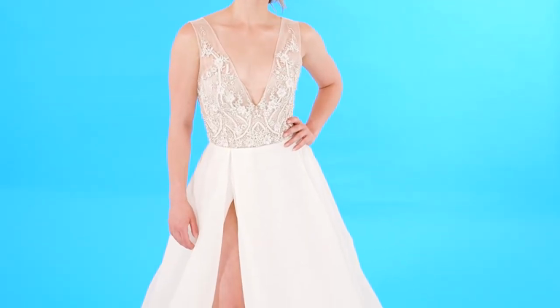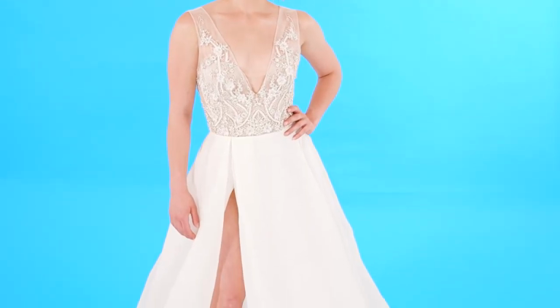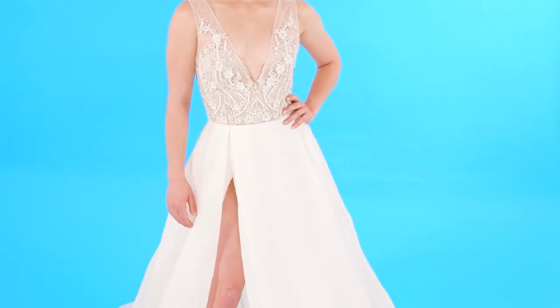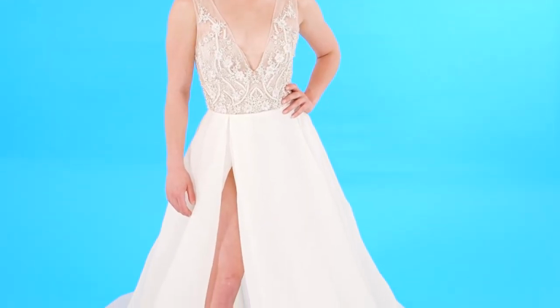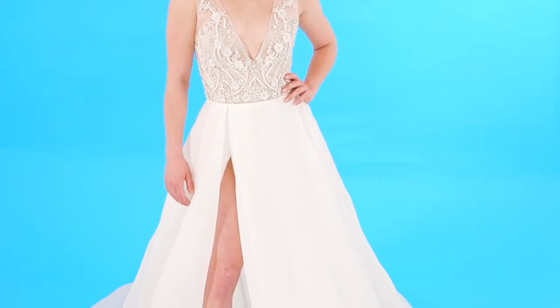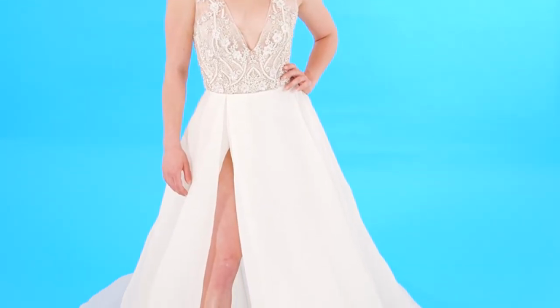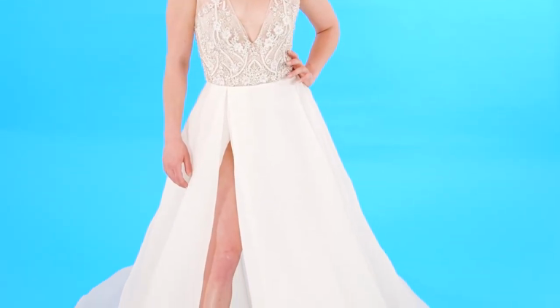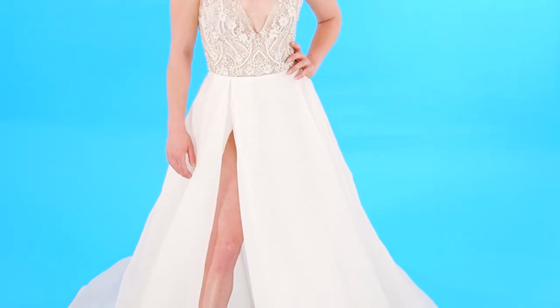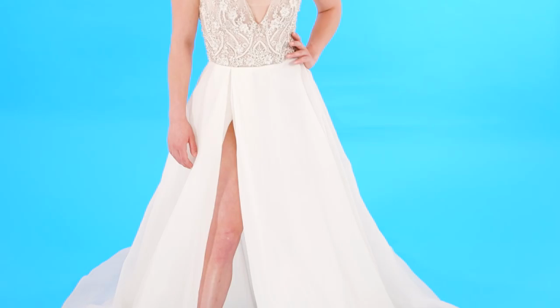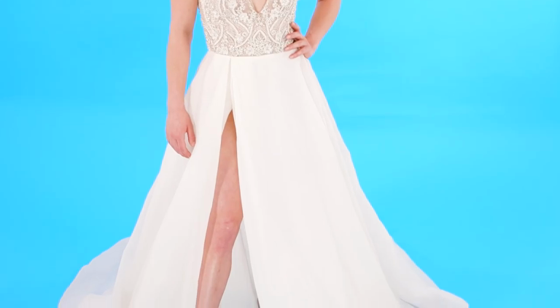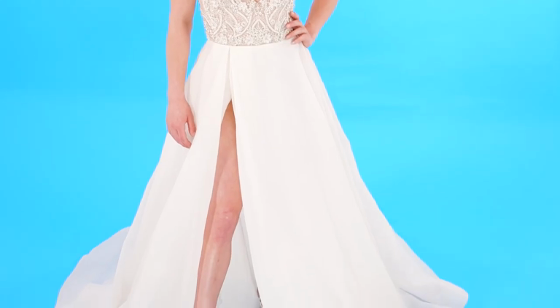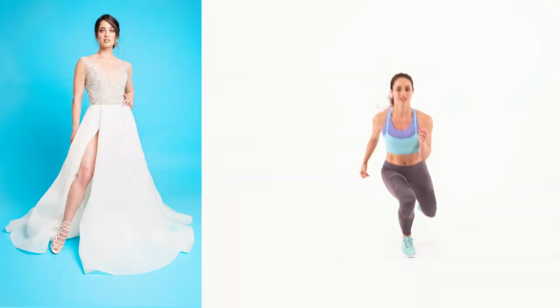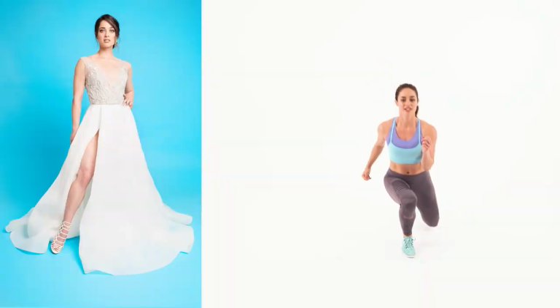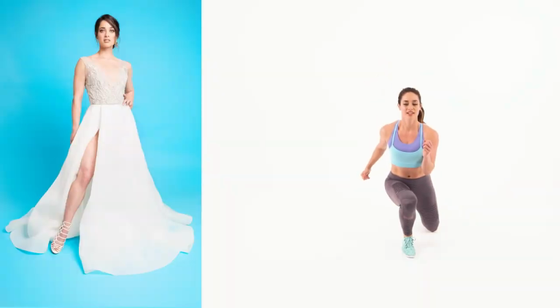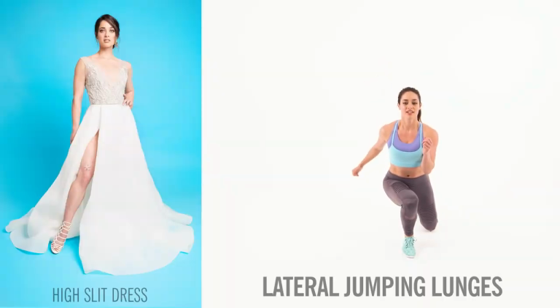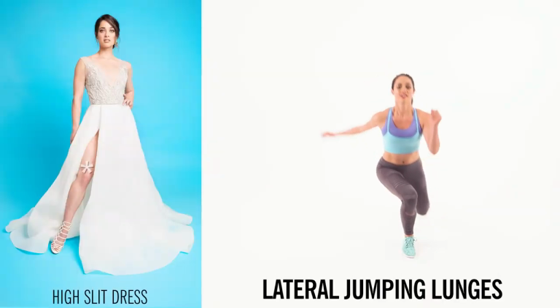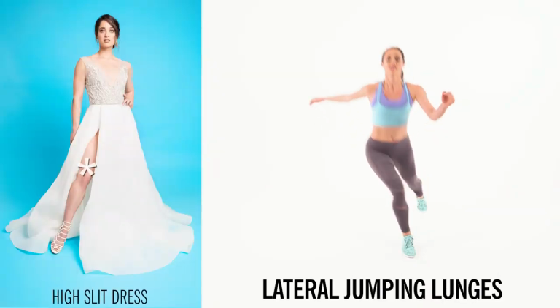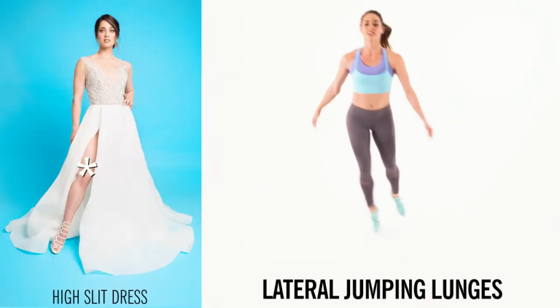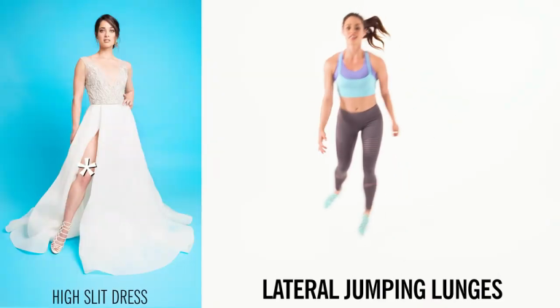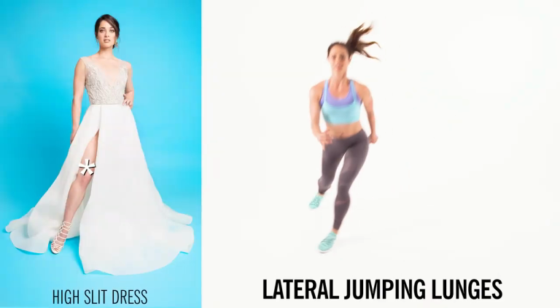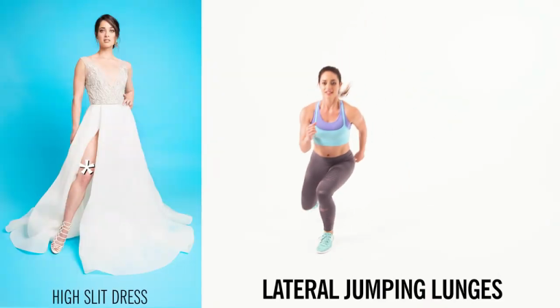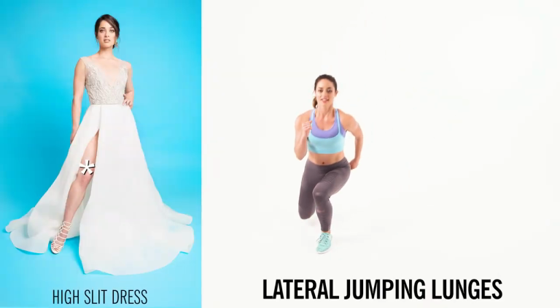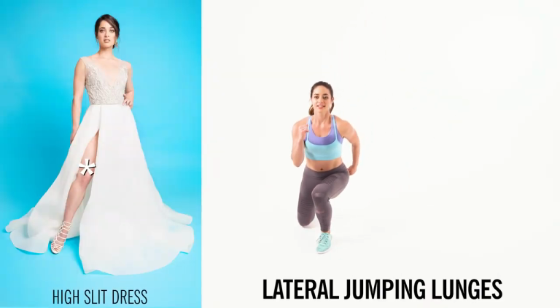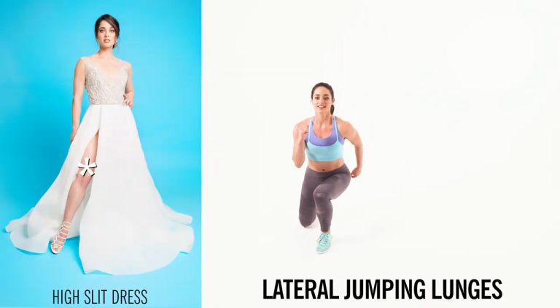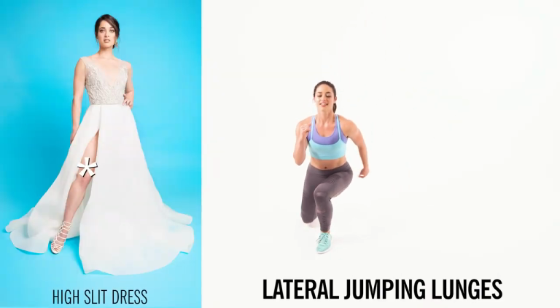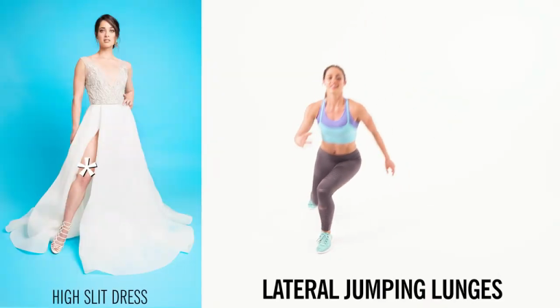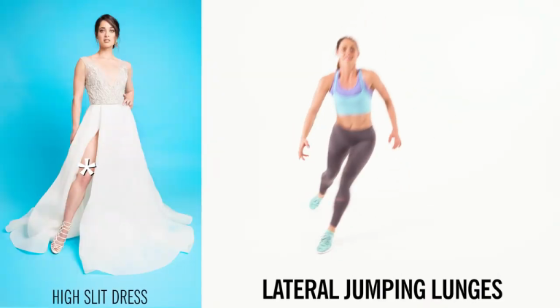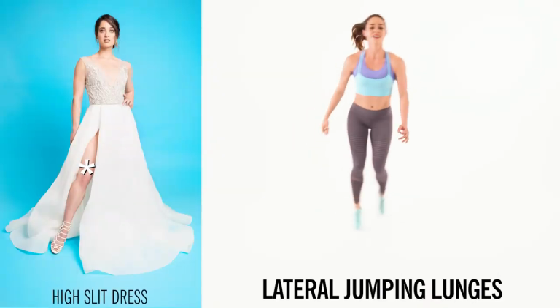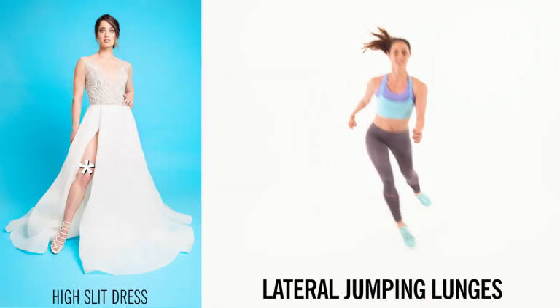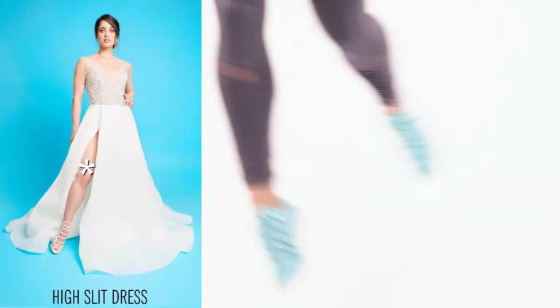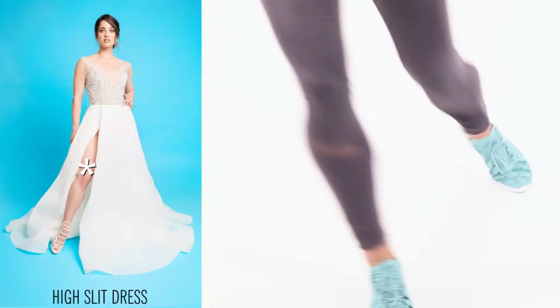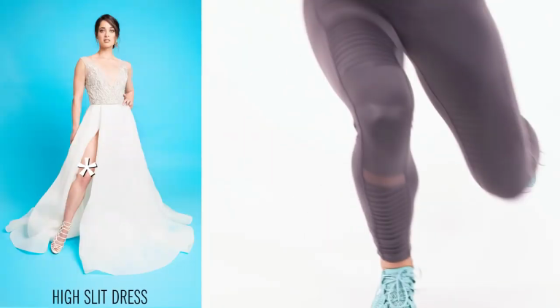Lateral jumping lunges are a fantastic exercise if you're looking to tone your legs and your butt.